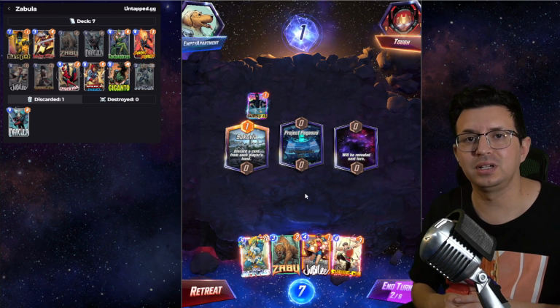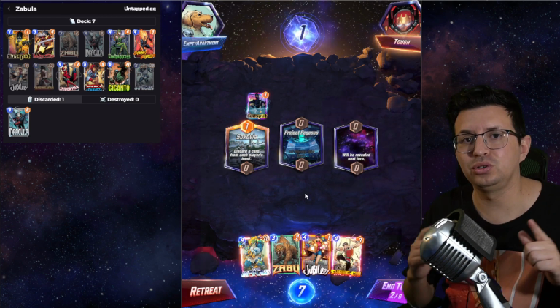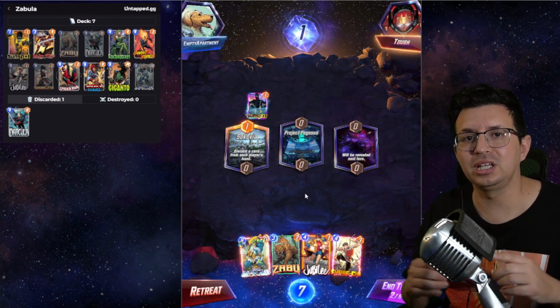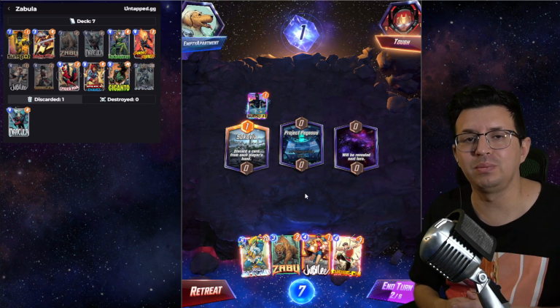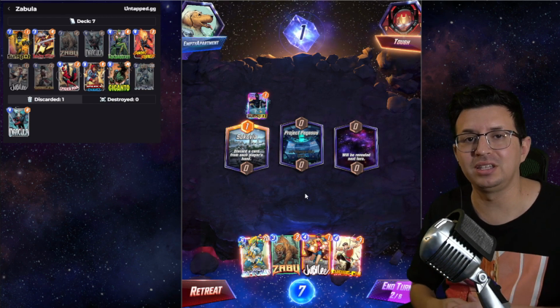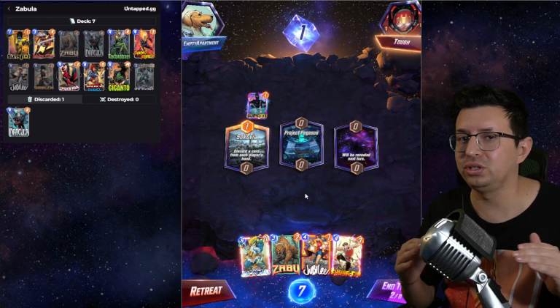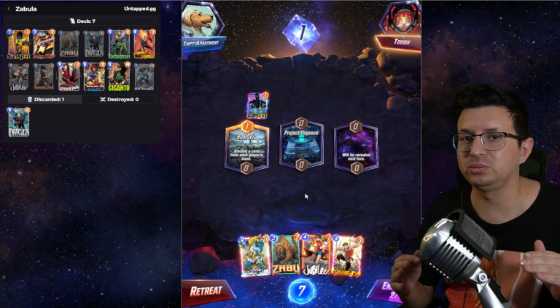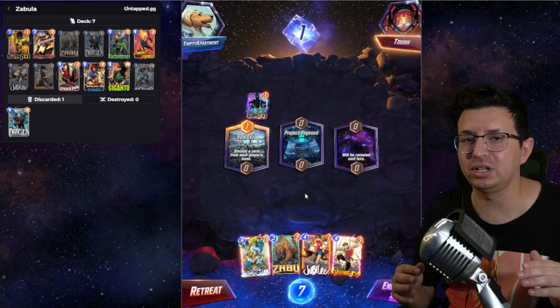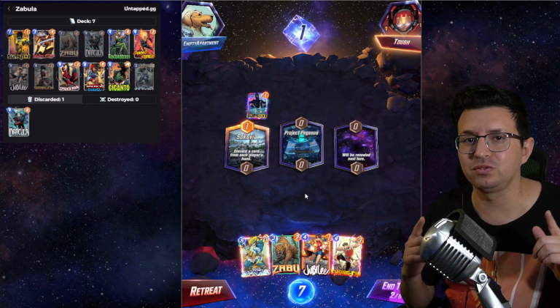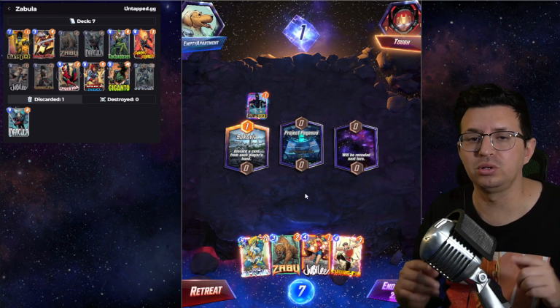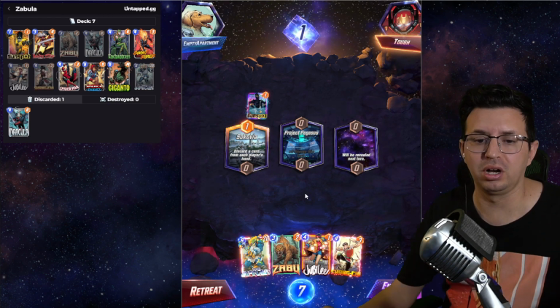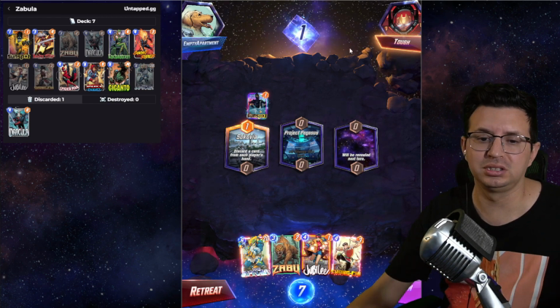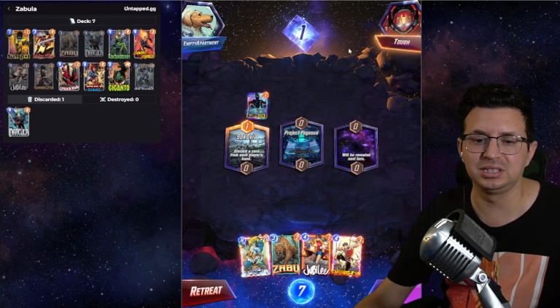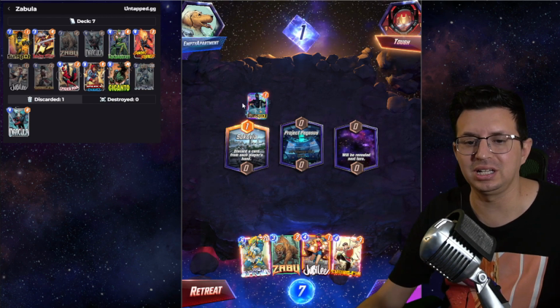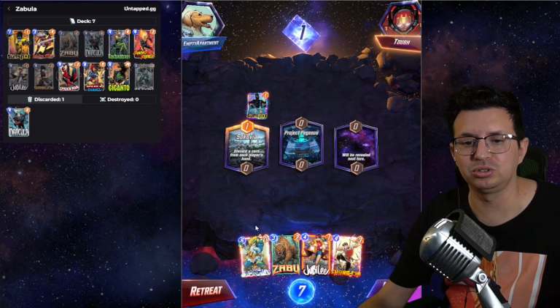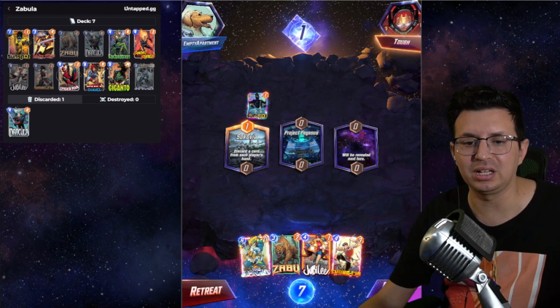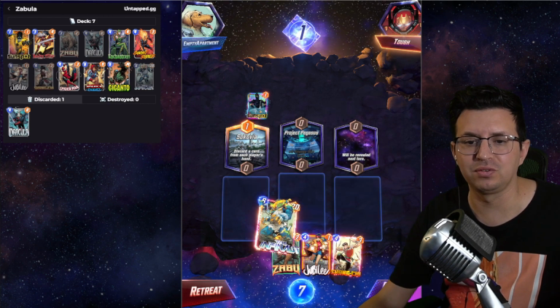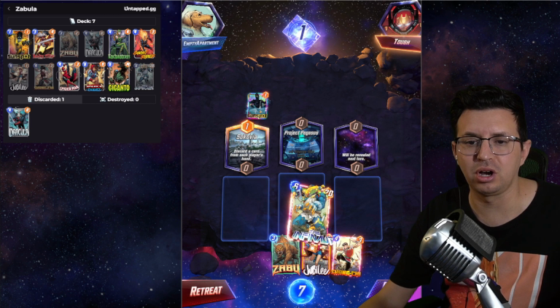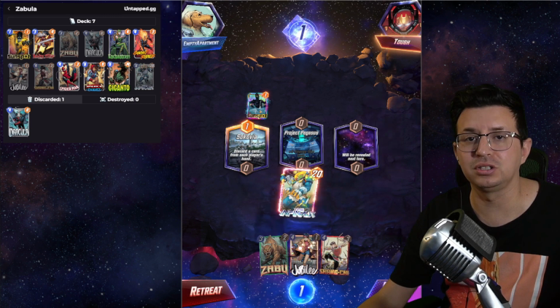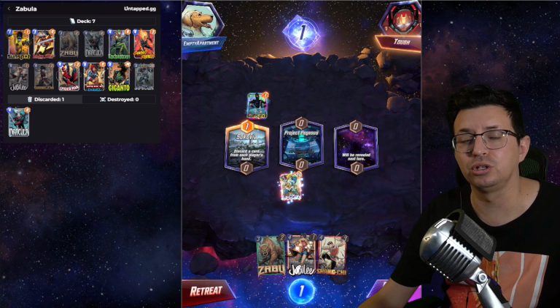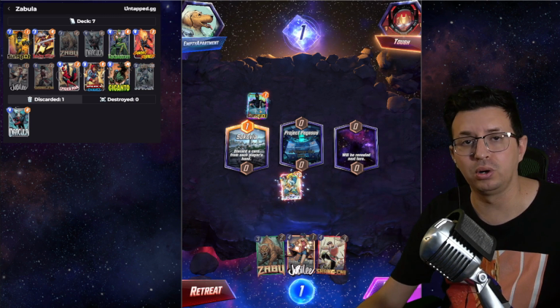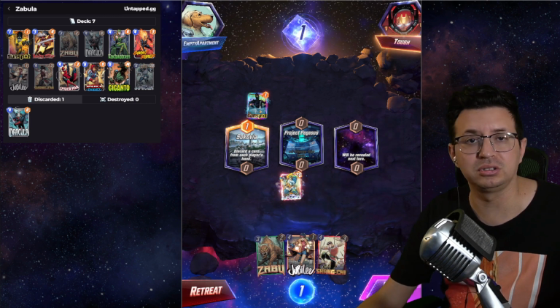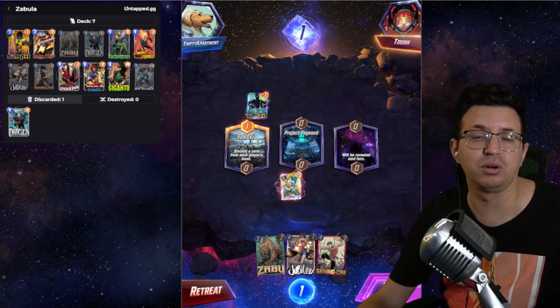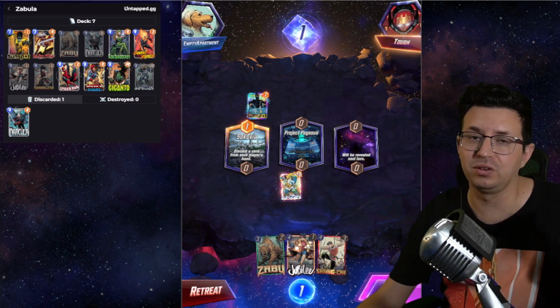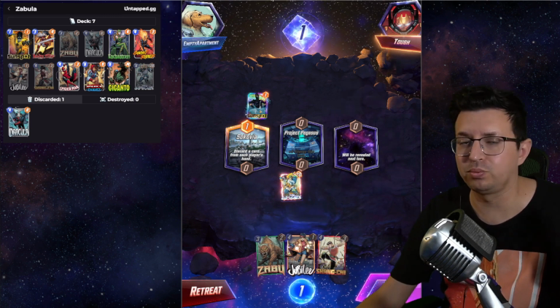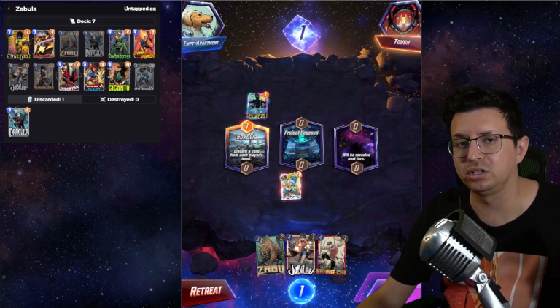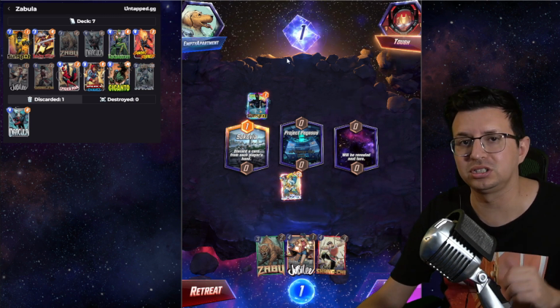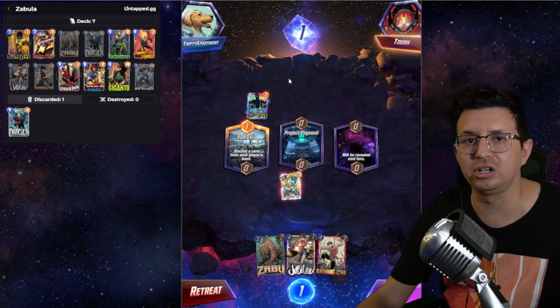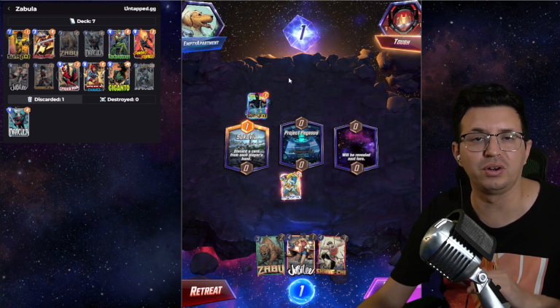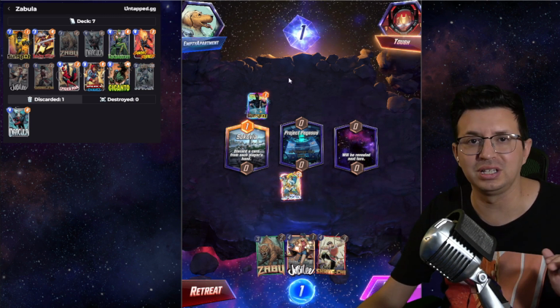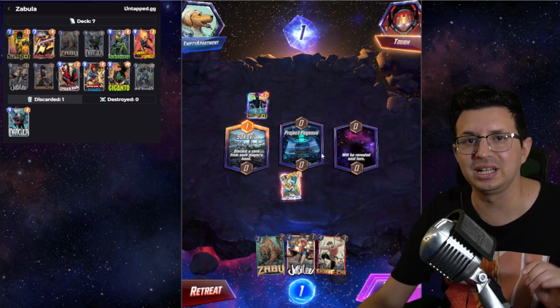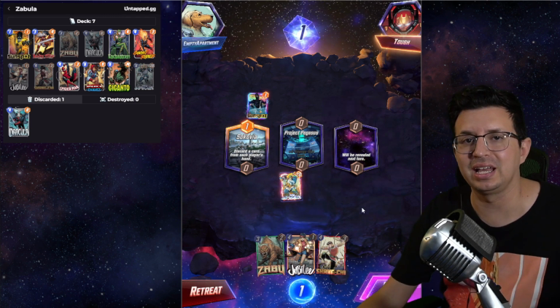You've got to keep in mind, this only keeps track of your own cards. It does not keep track of your opponent's cards or what your opponent discarded or anything like that.